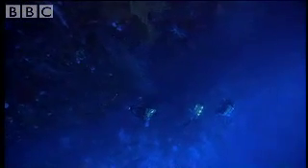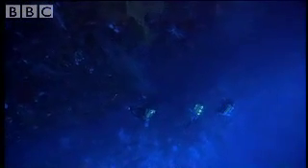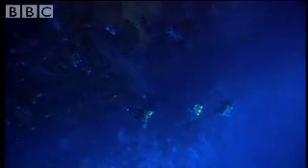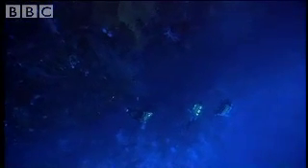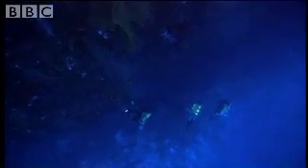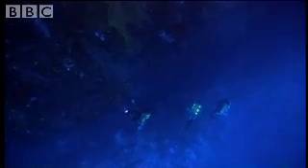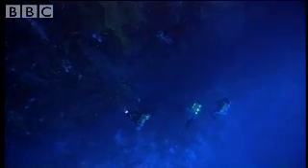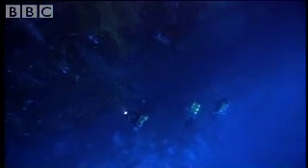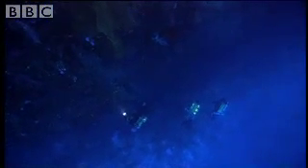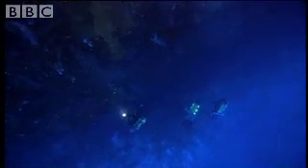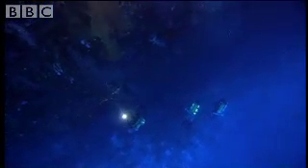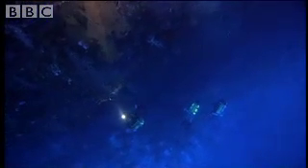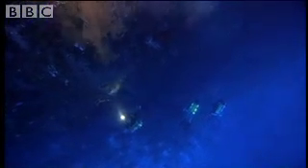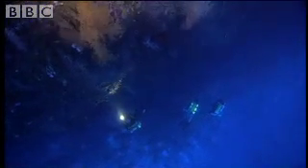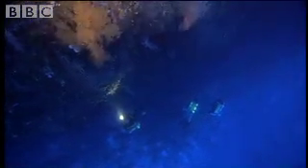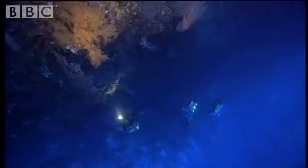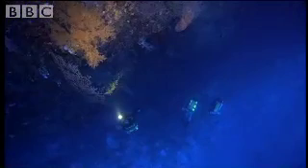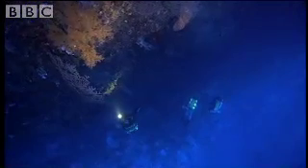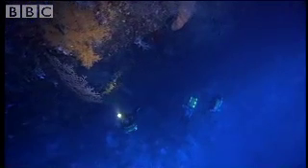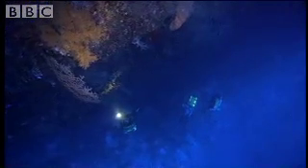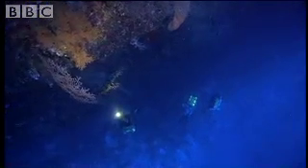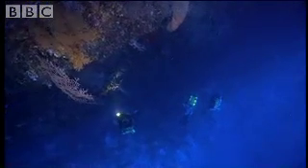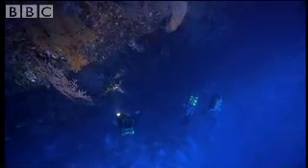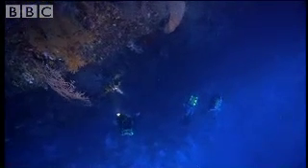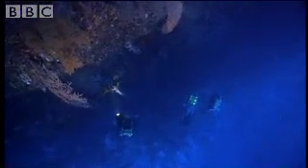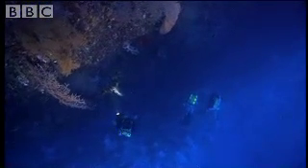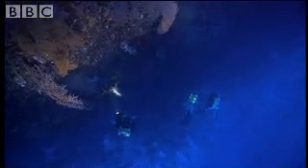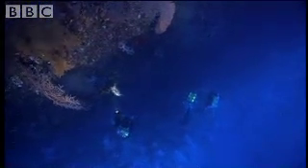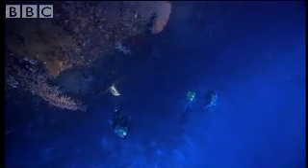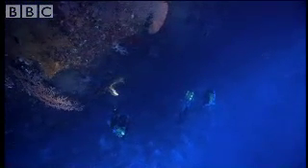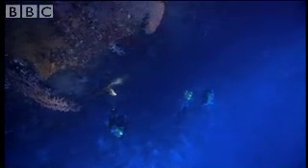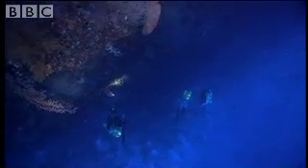After 20 minutes of competitive fish collecting, Richard and his team have to leave the depths.